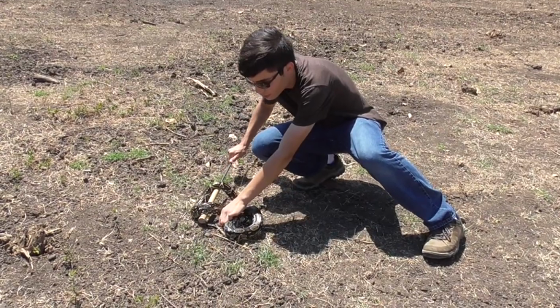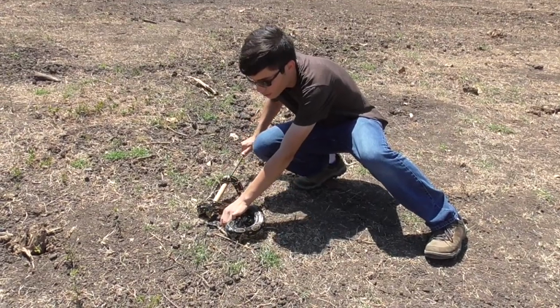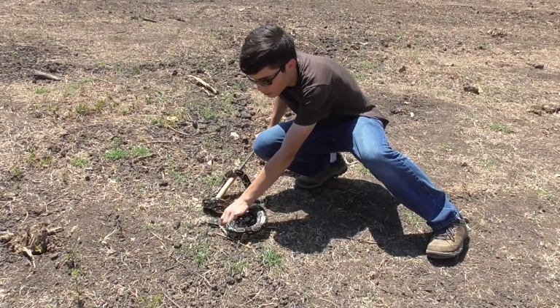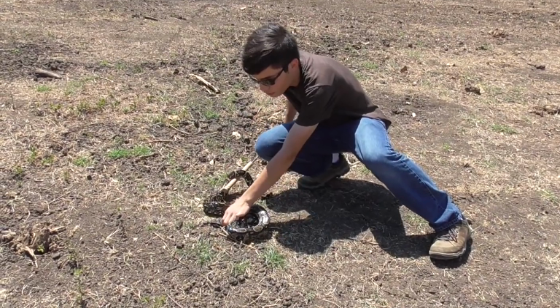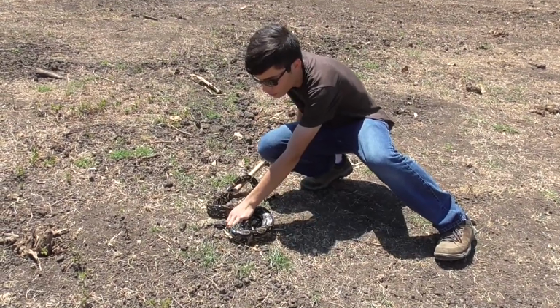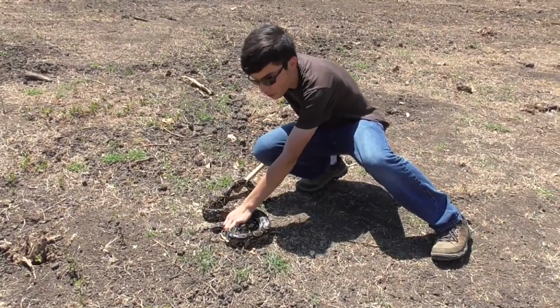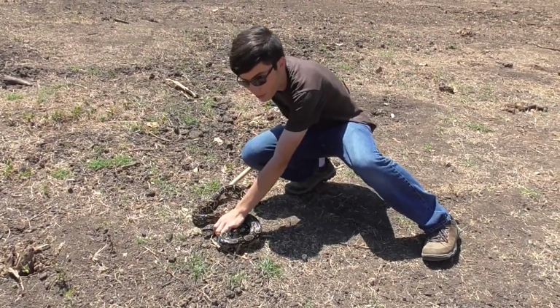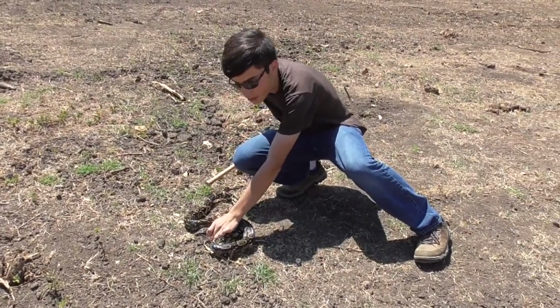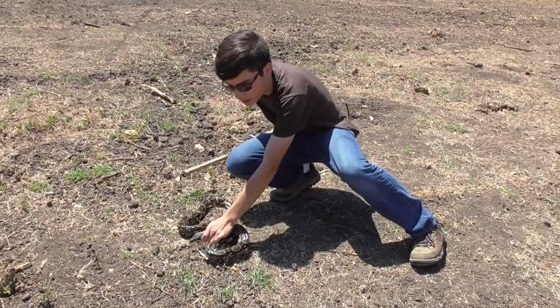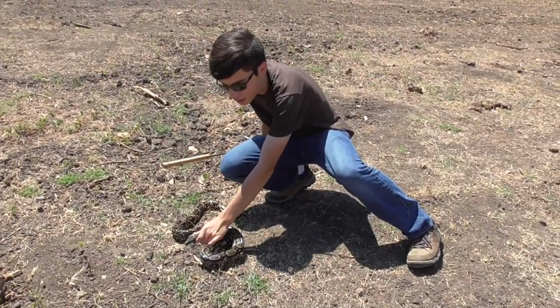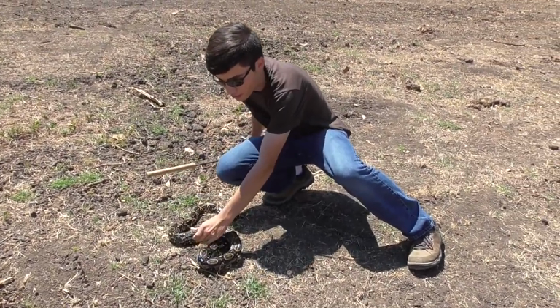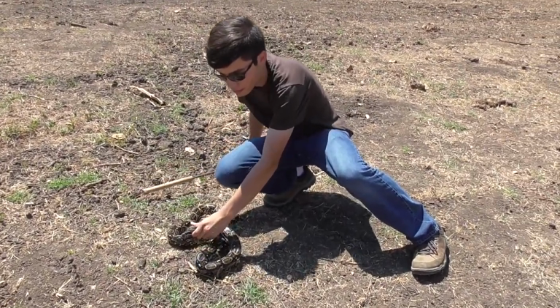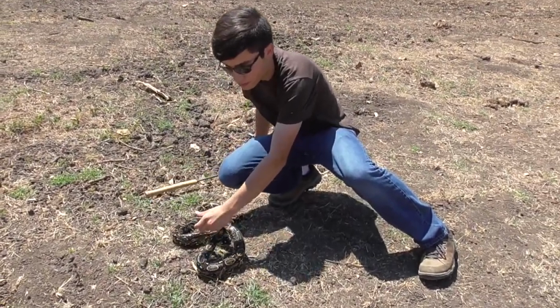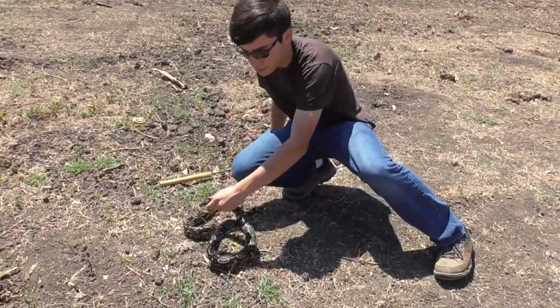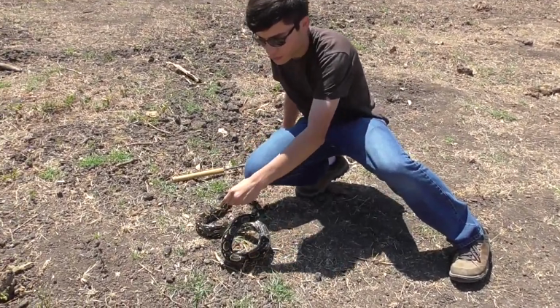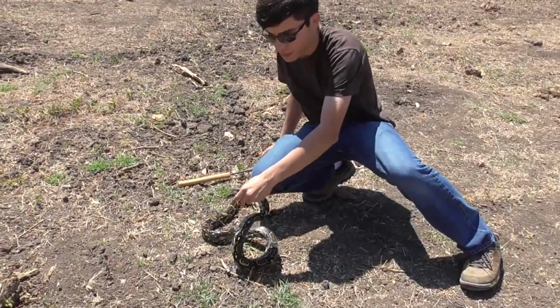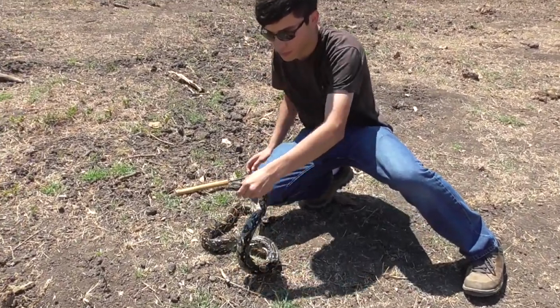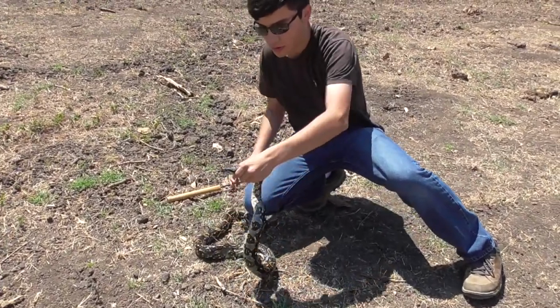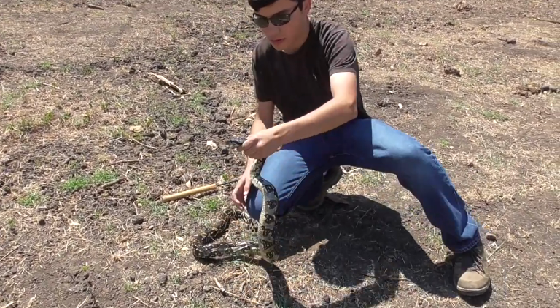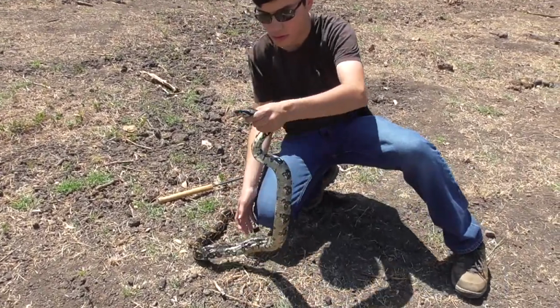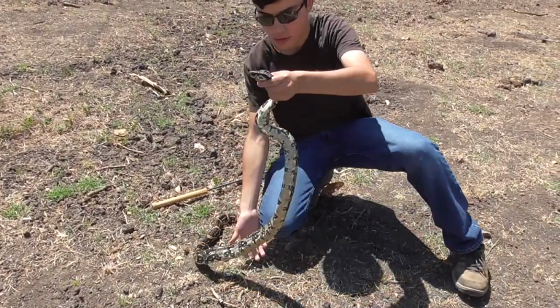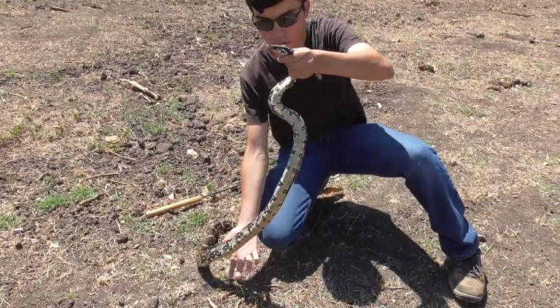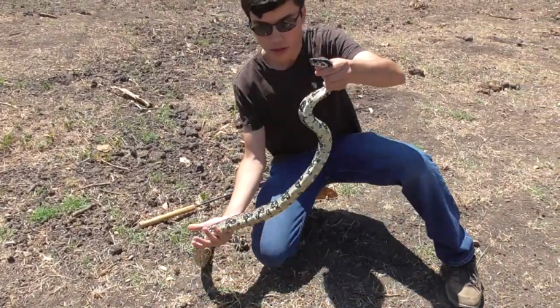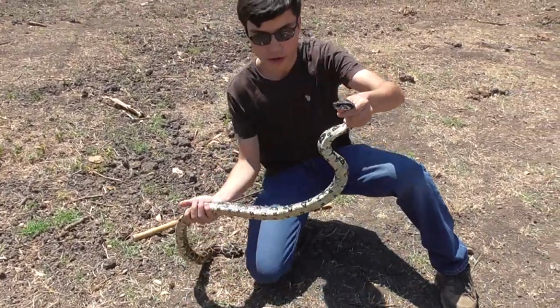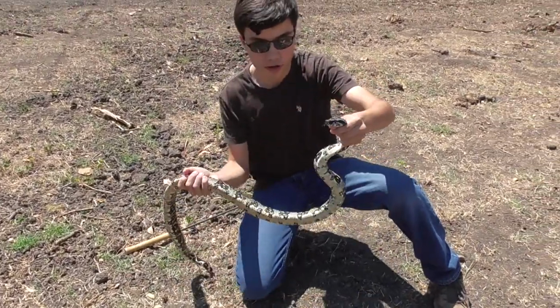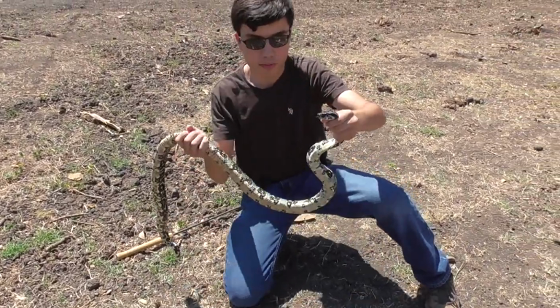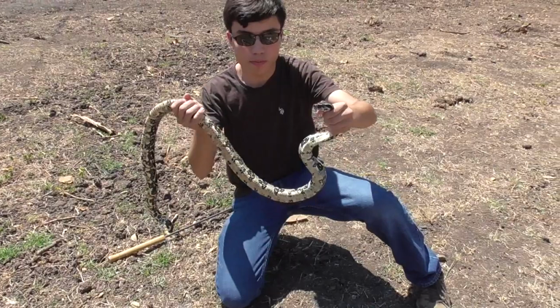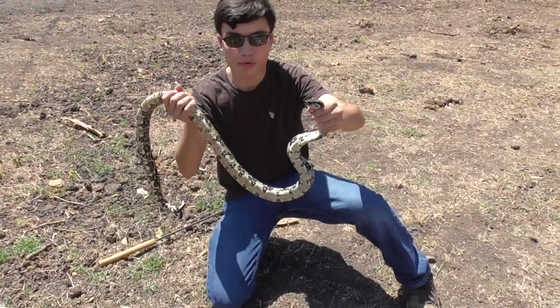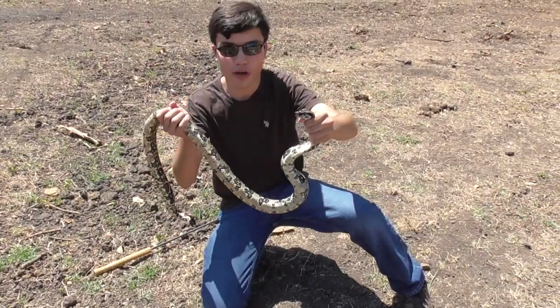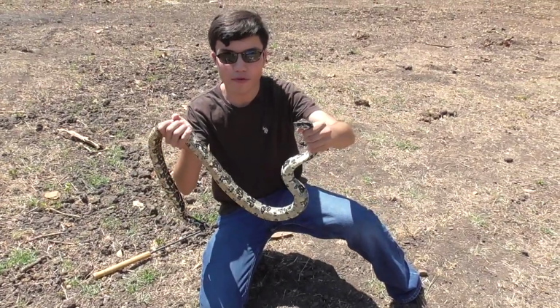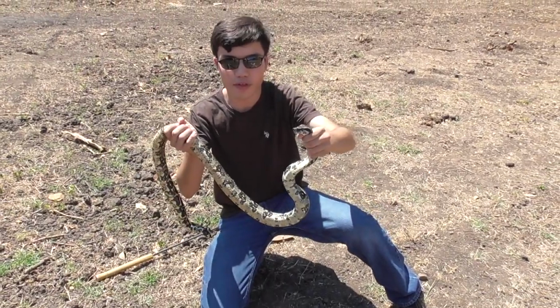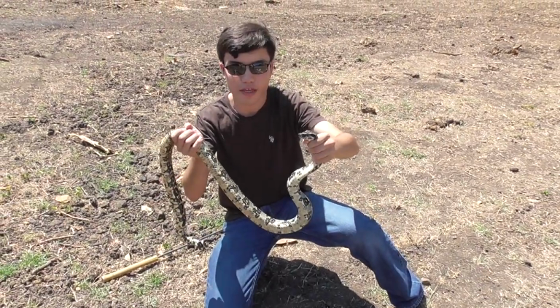Then you grab it like so. And there you go — you have your snake.